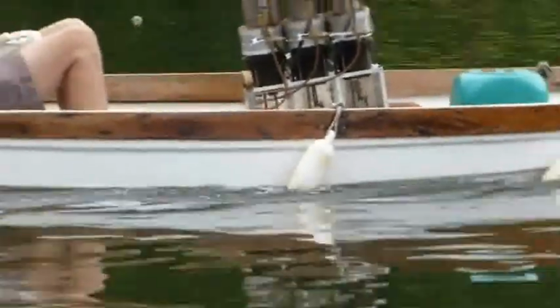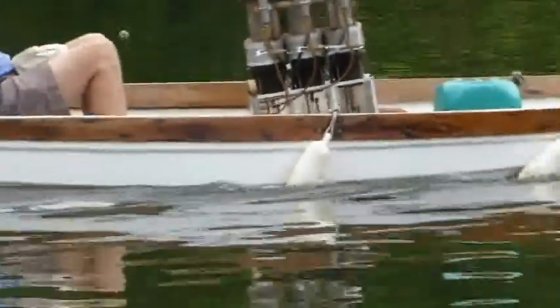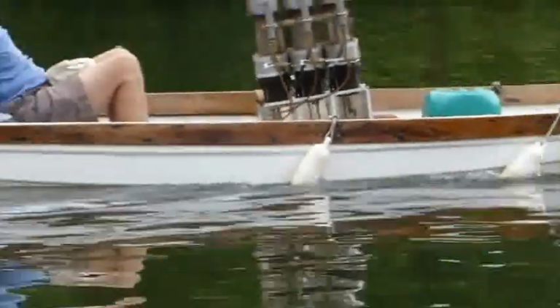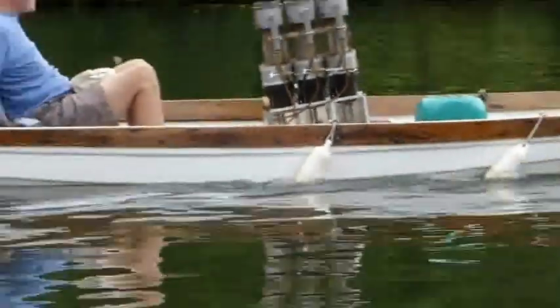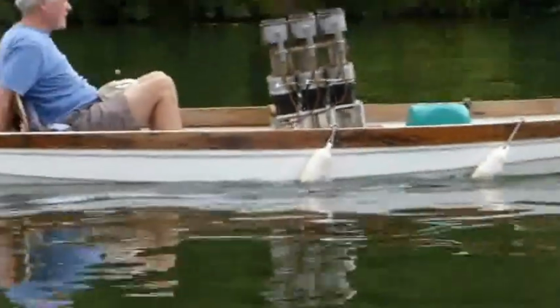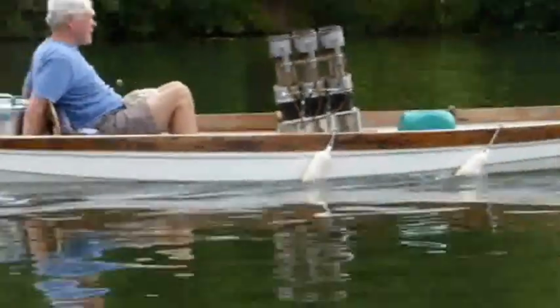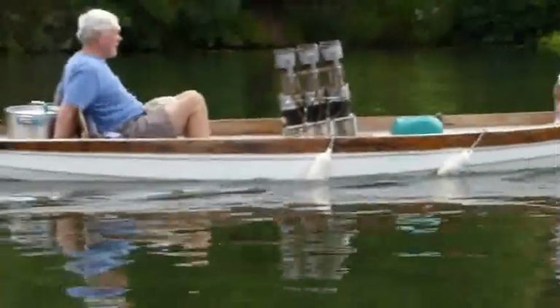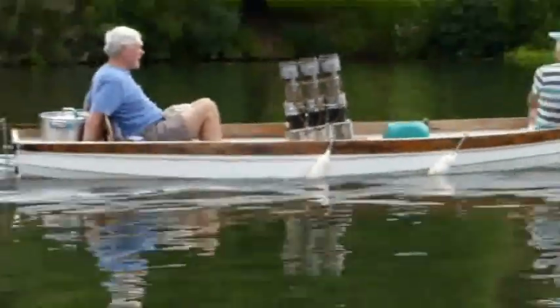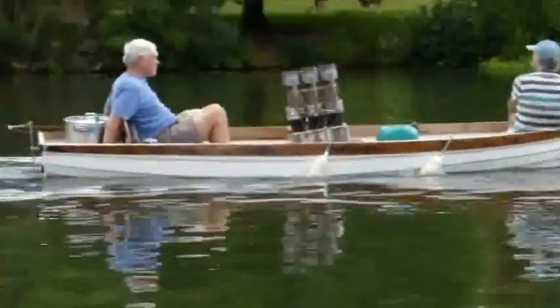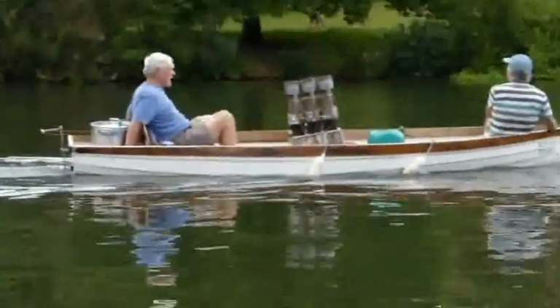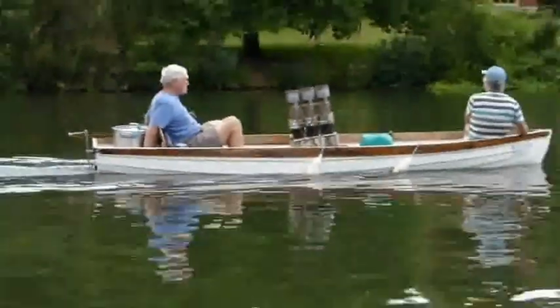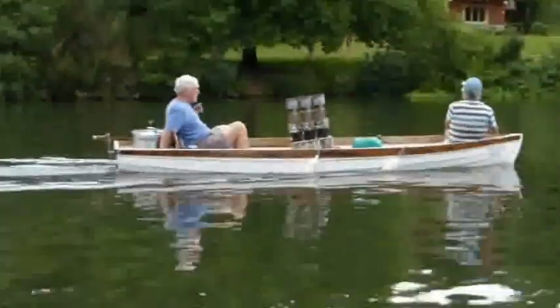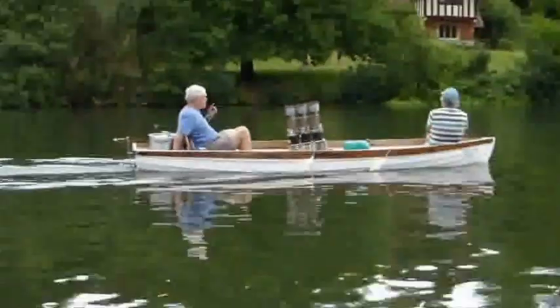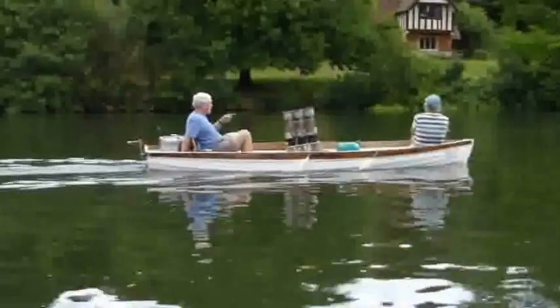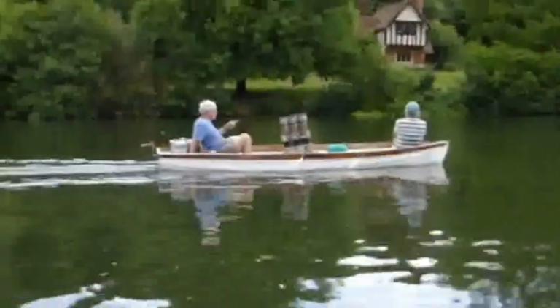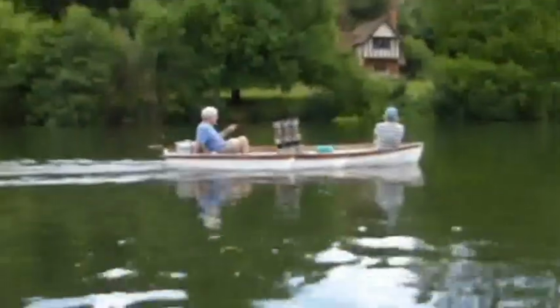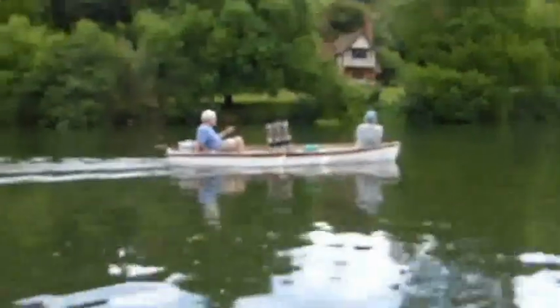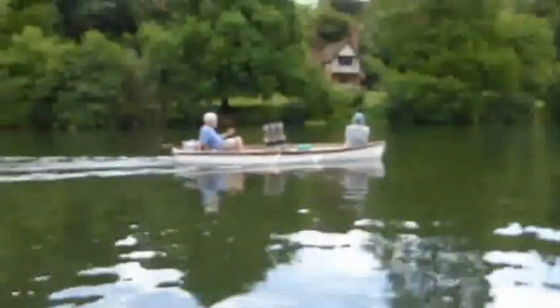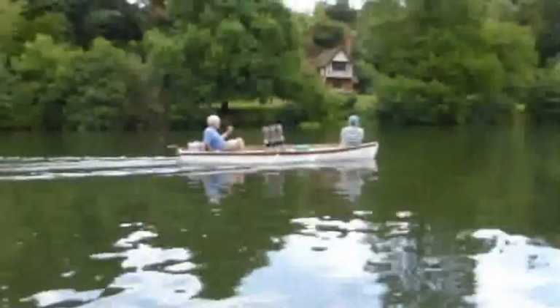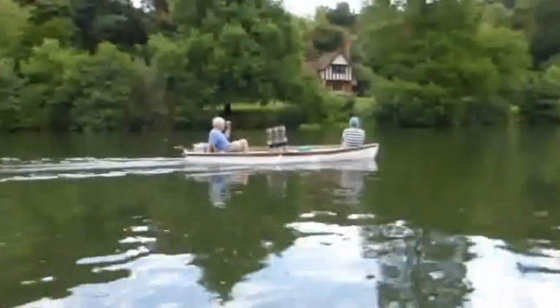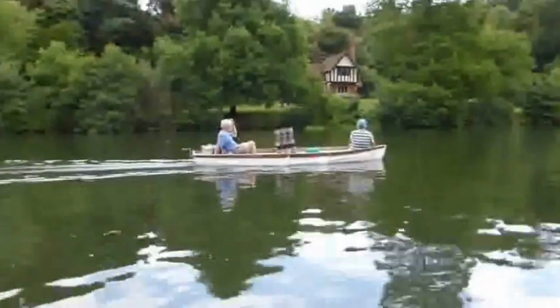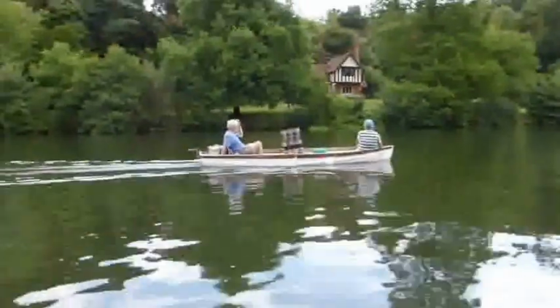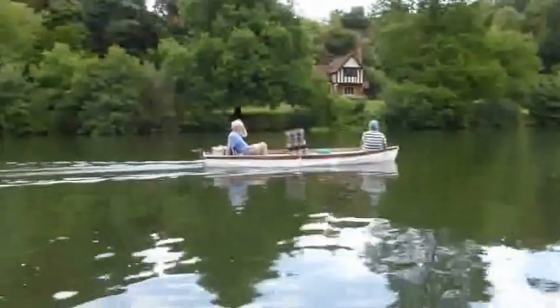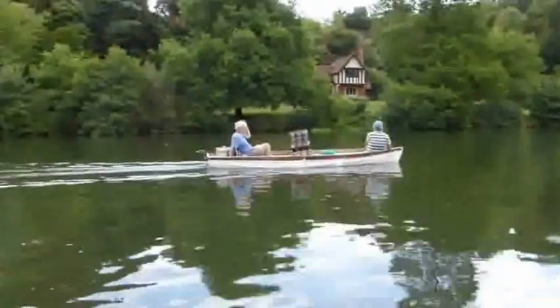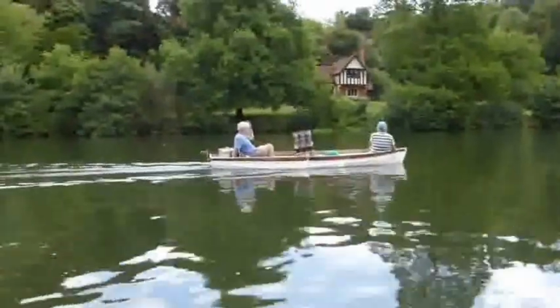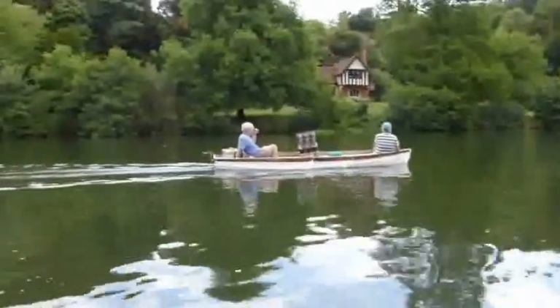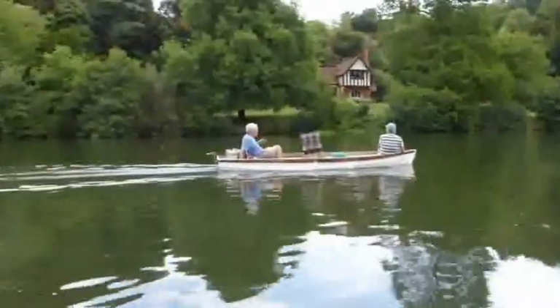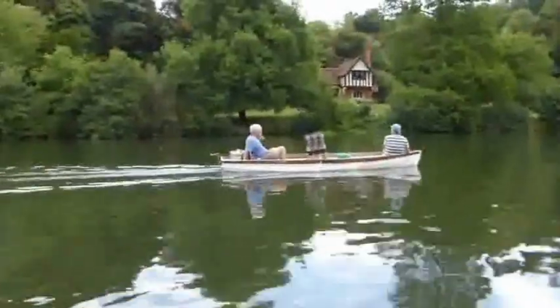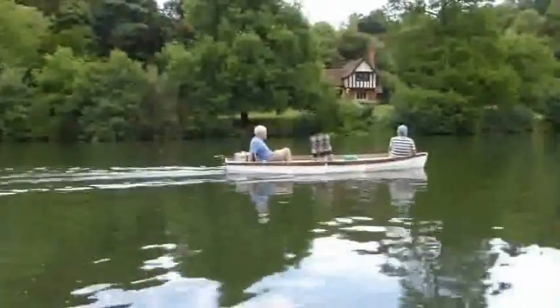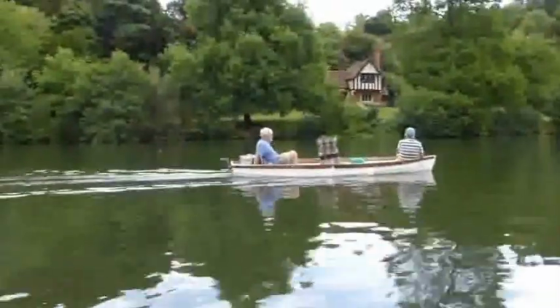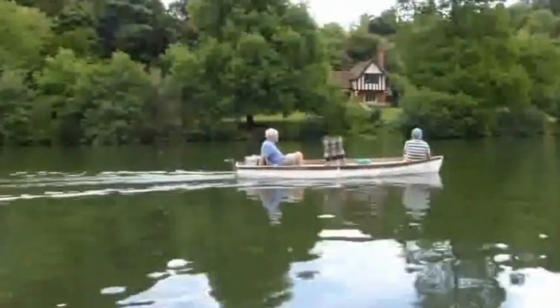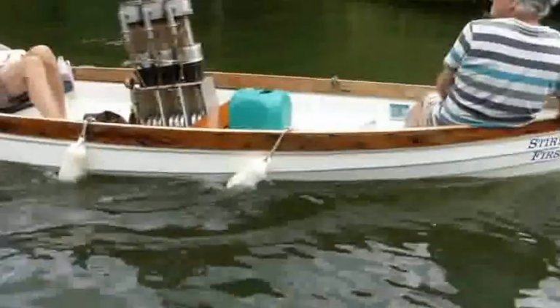We are travelling along the Cliveden Reach here and the house in the background is part of the estate.